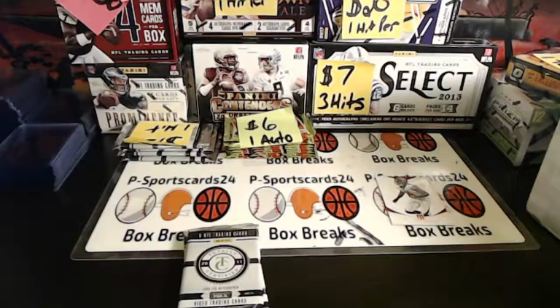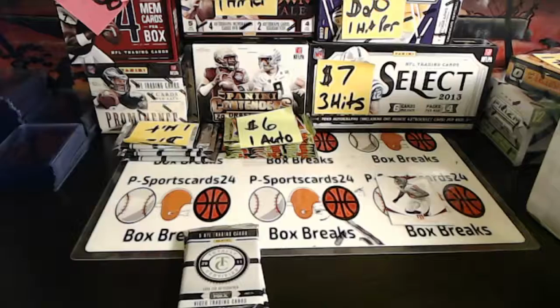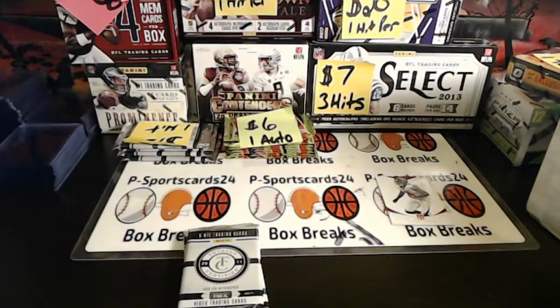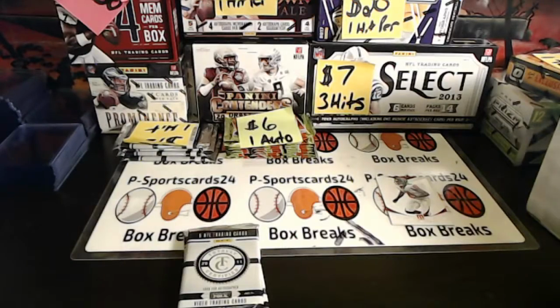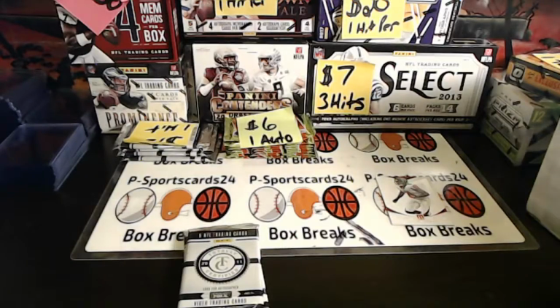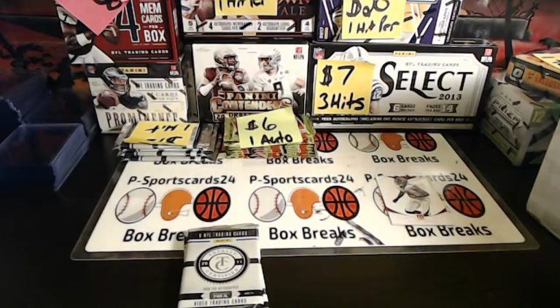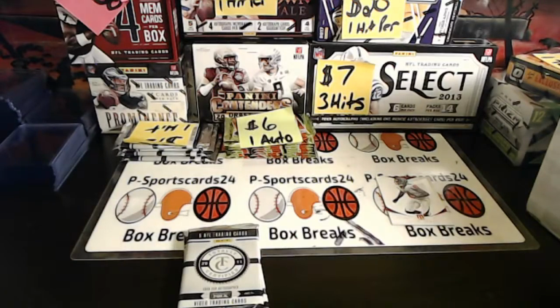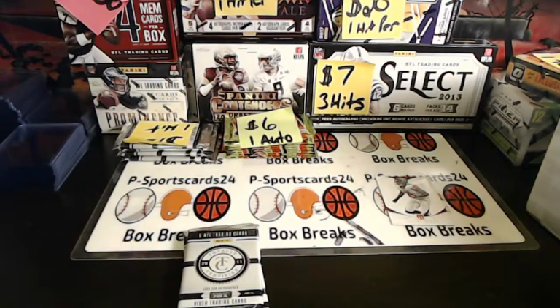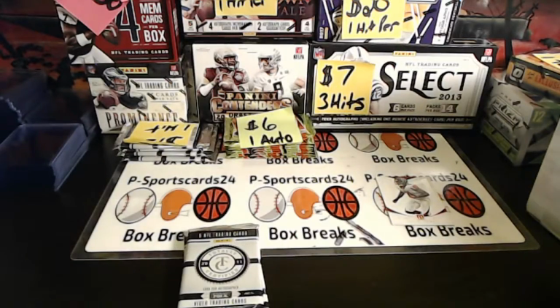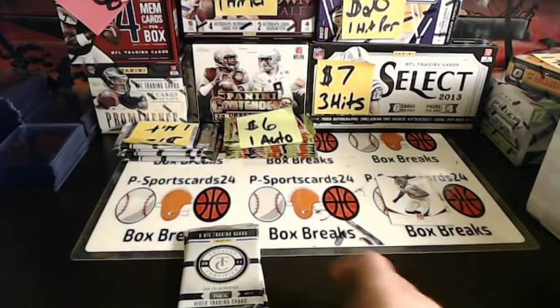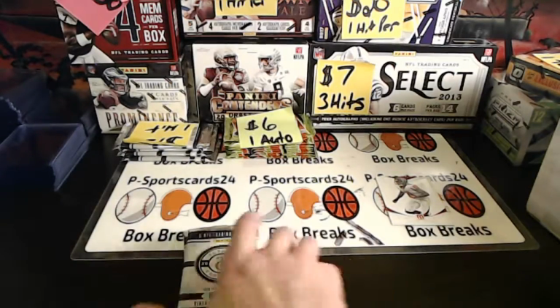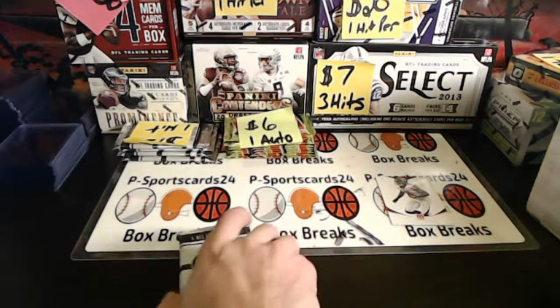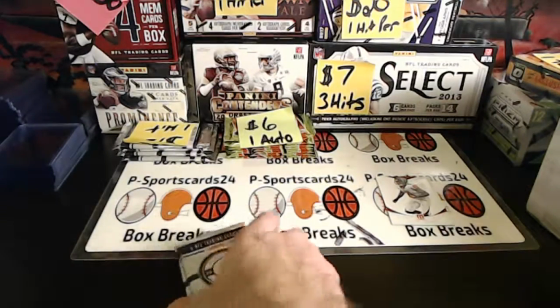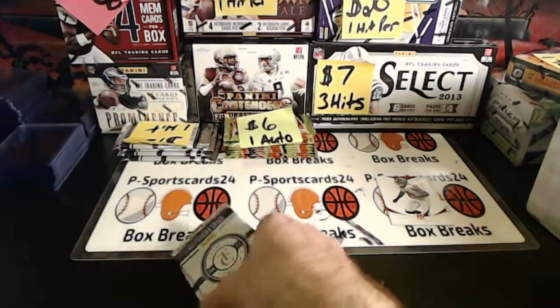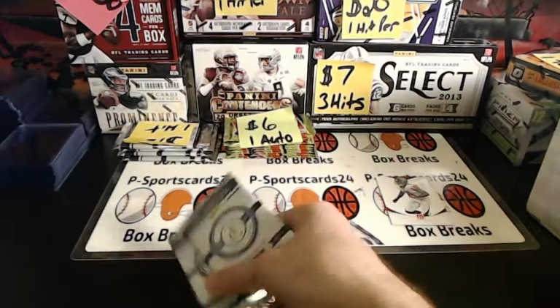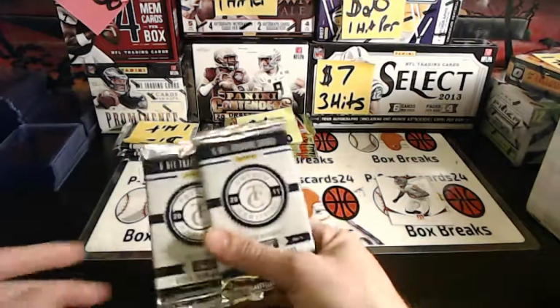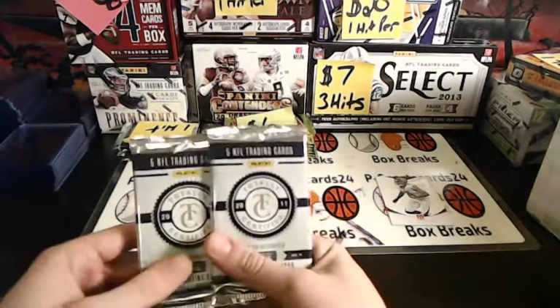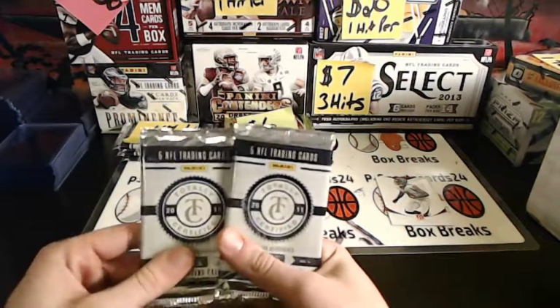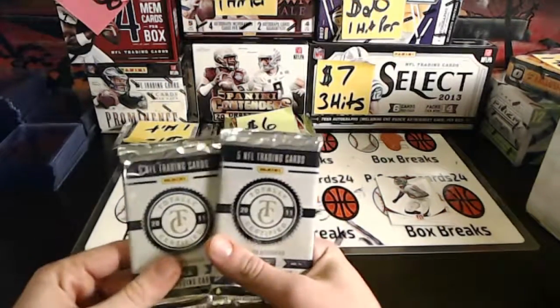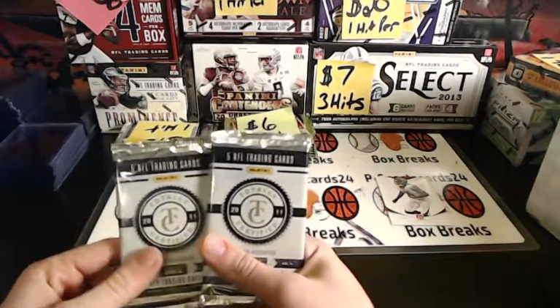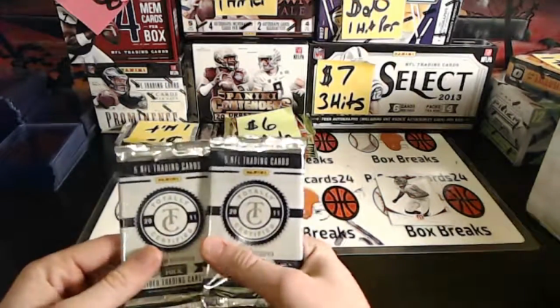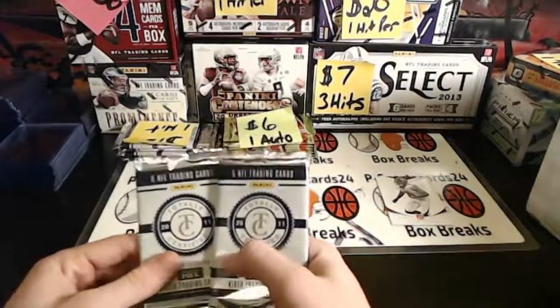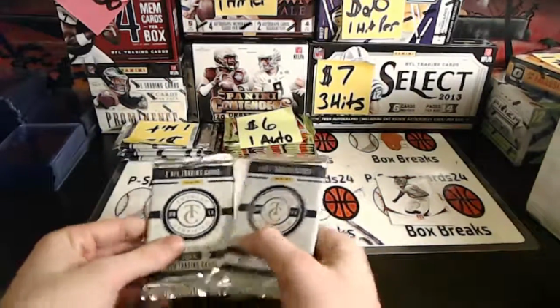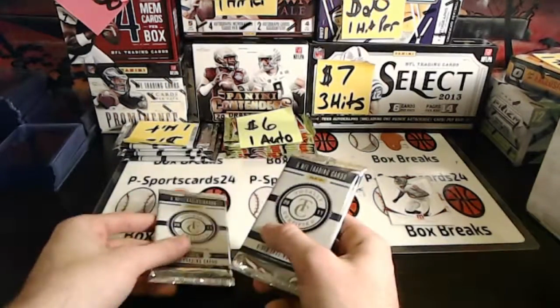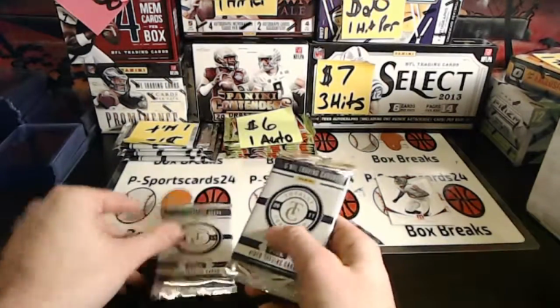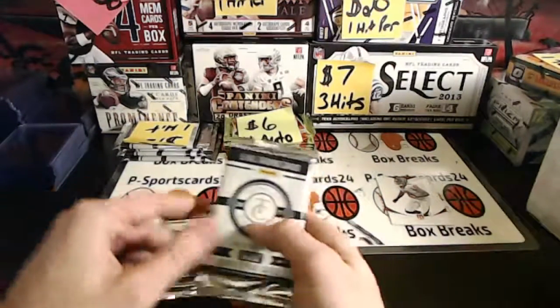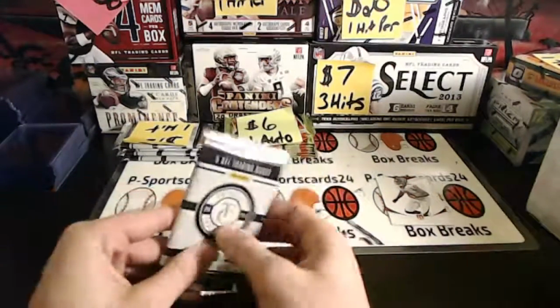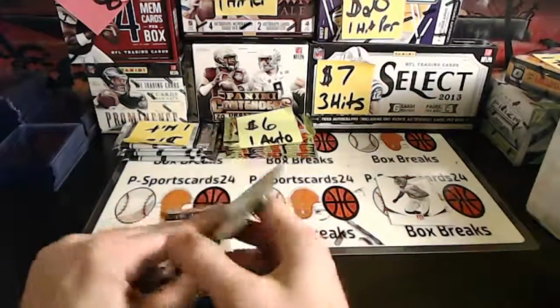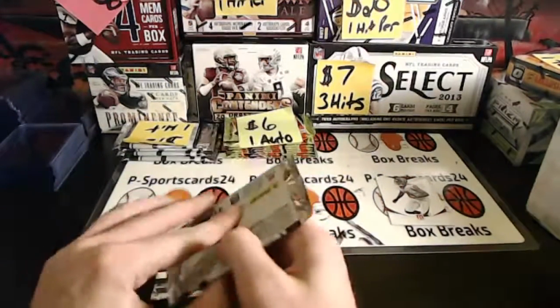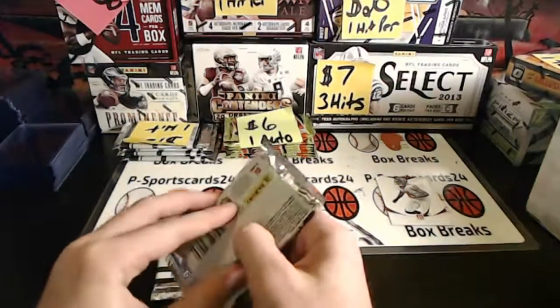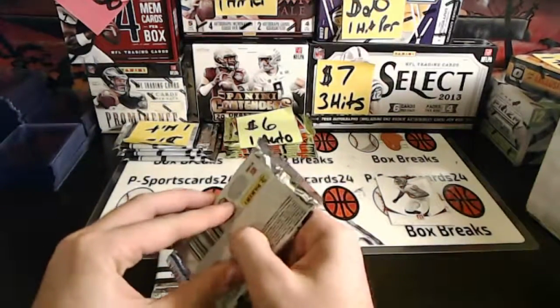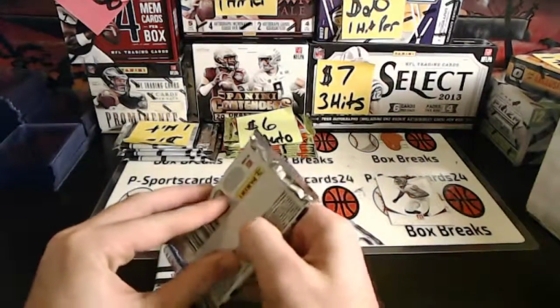All right, Mario. Good luck, man. Two packs of Totally Certified for you — two and five. Let's see what we got.